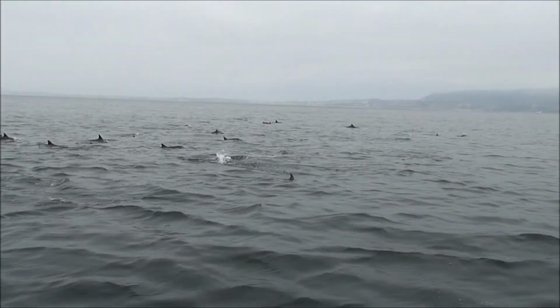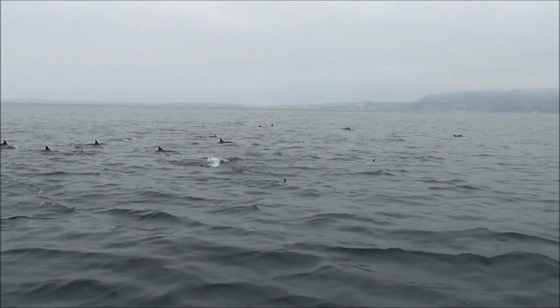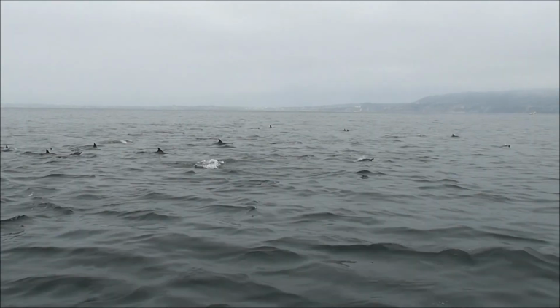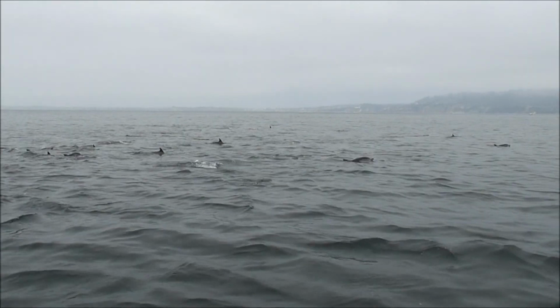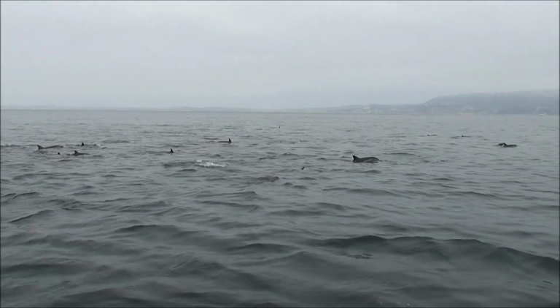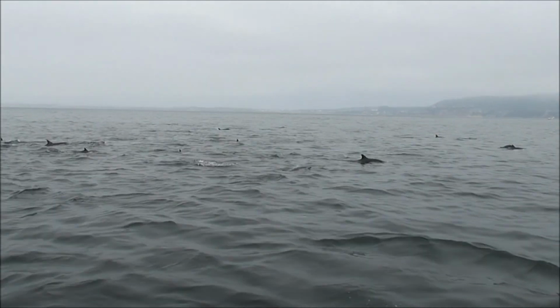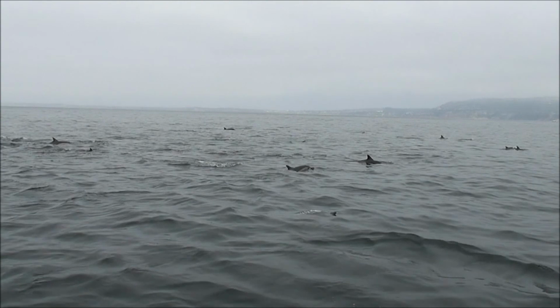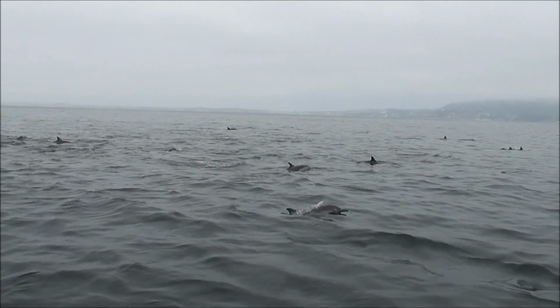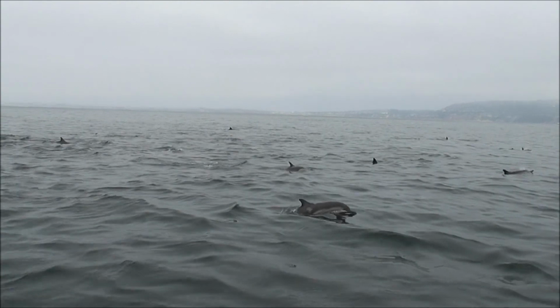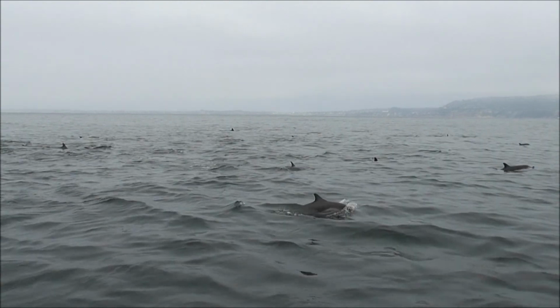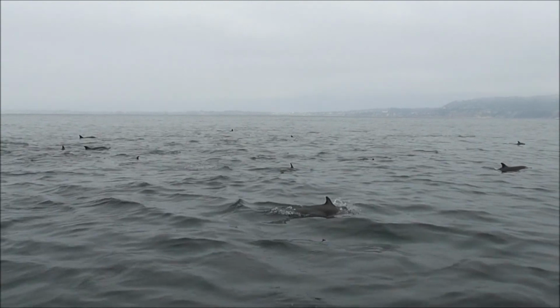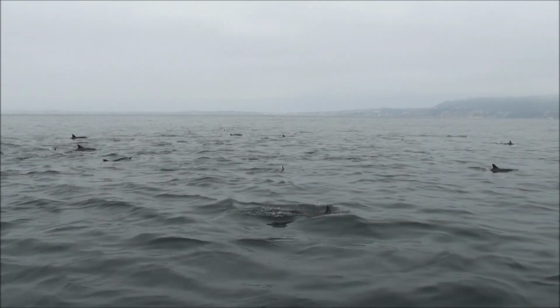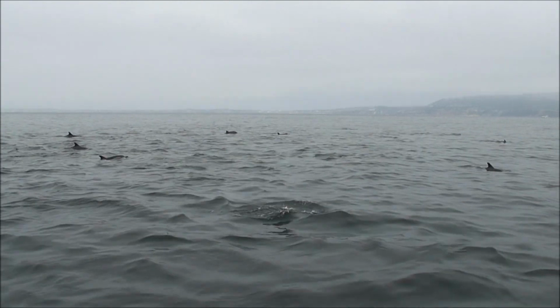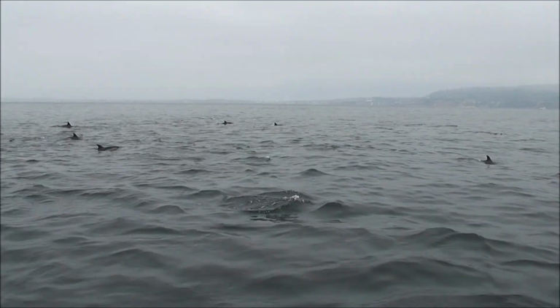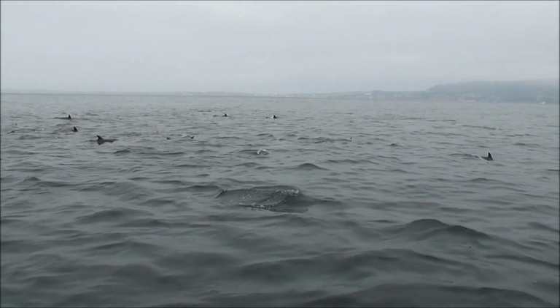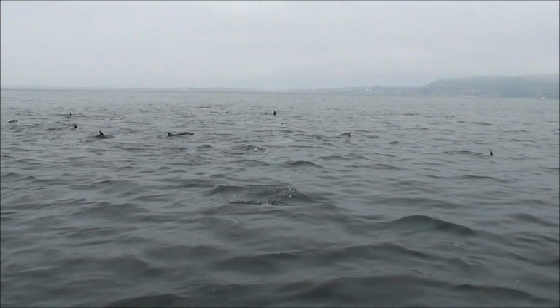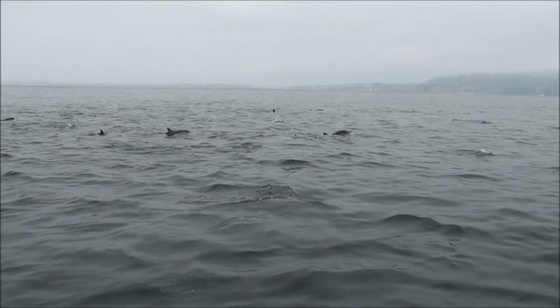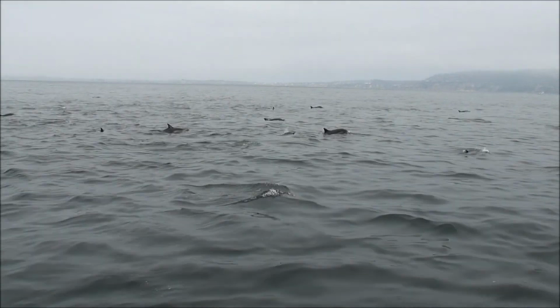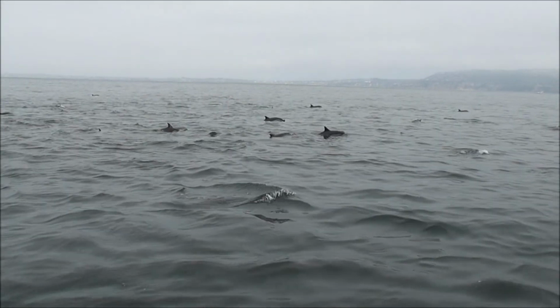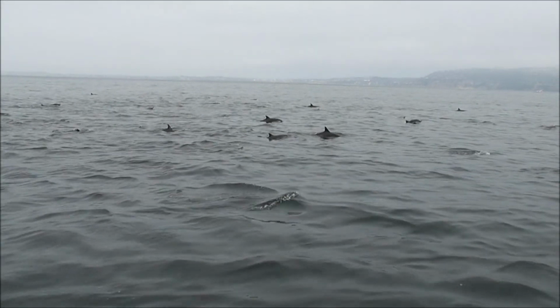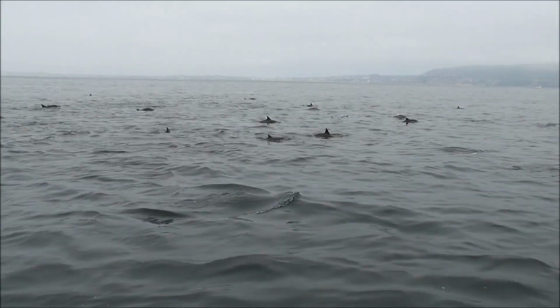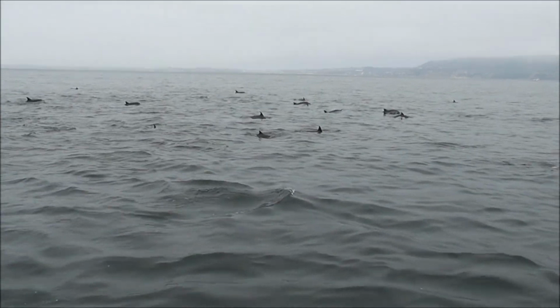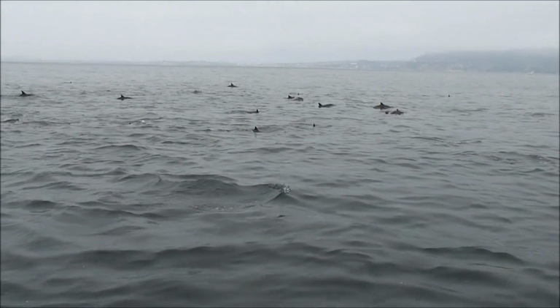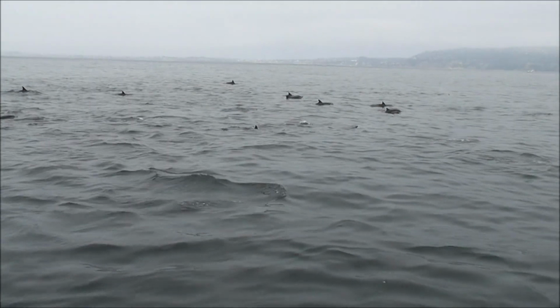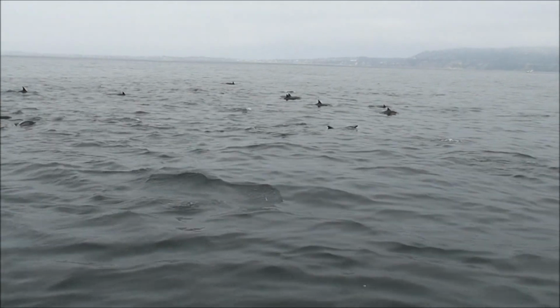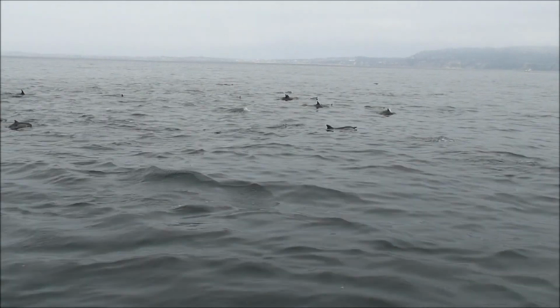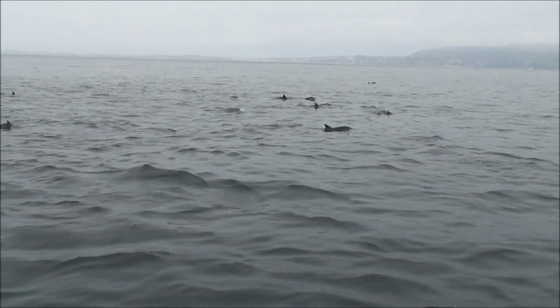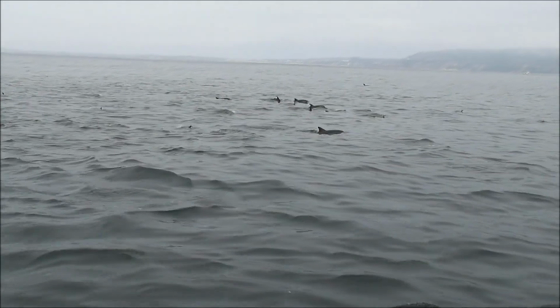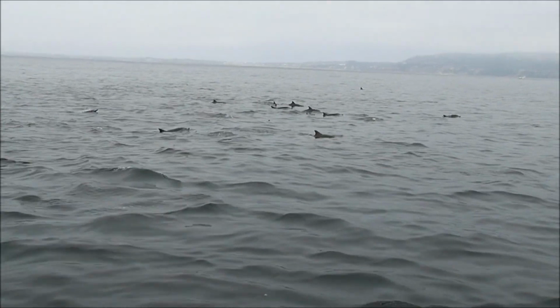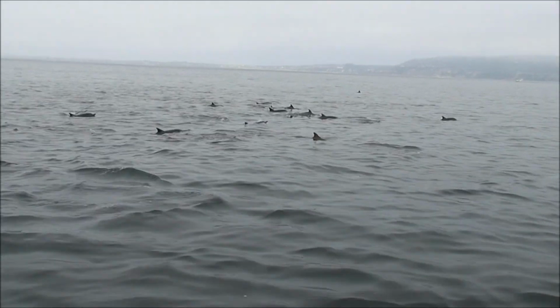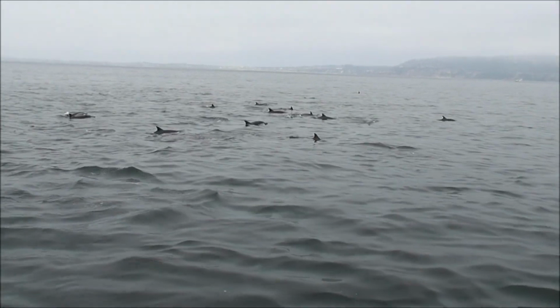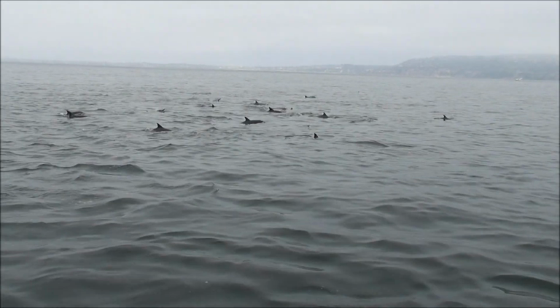Oh my god, I can see your face! Little tiny babies swimming with their moms.